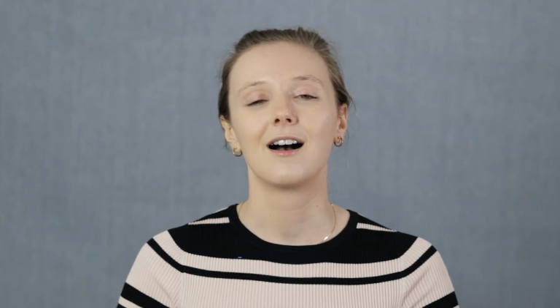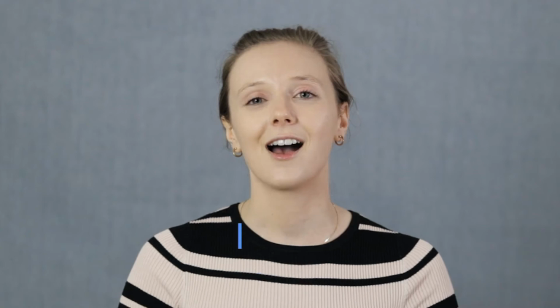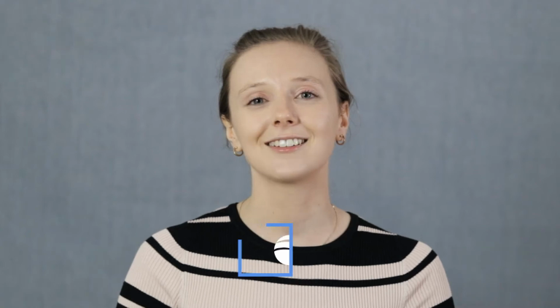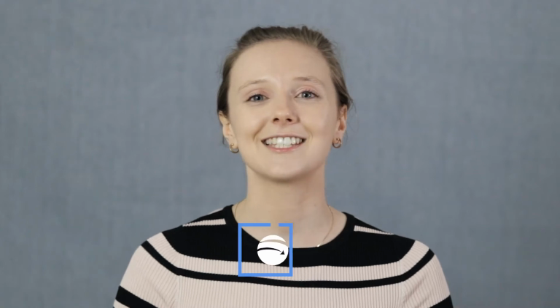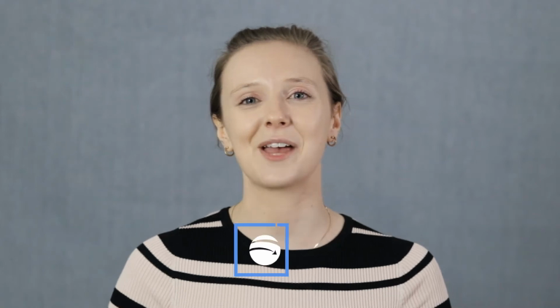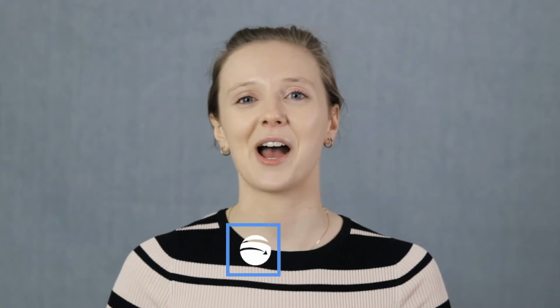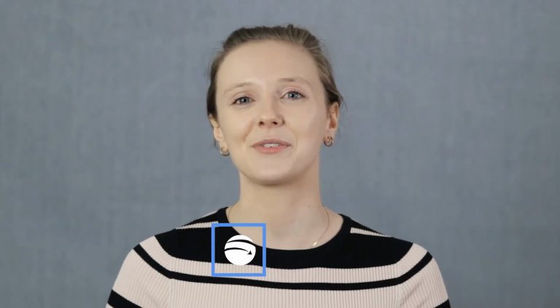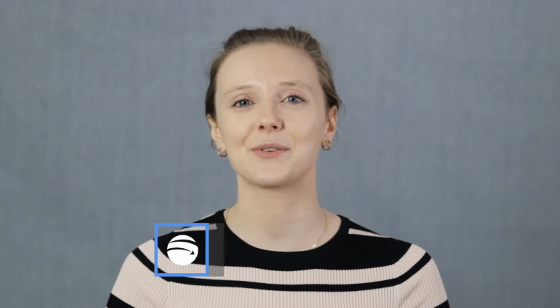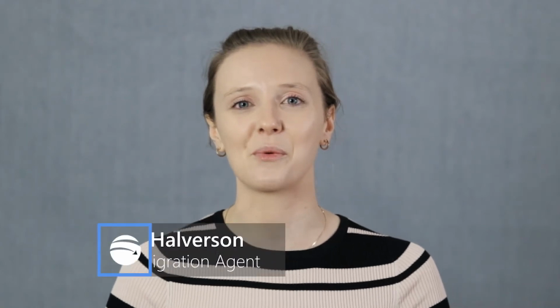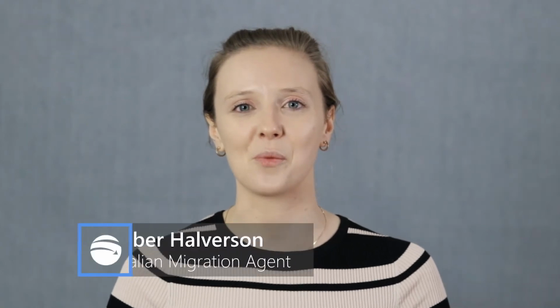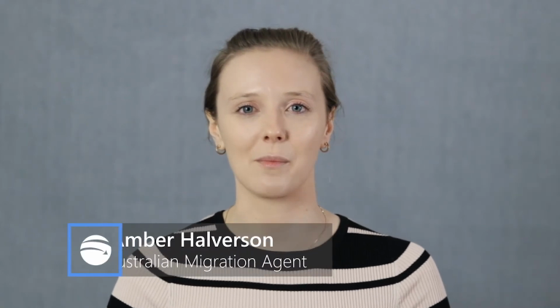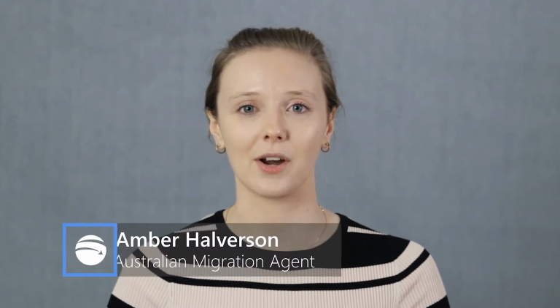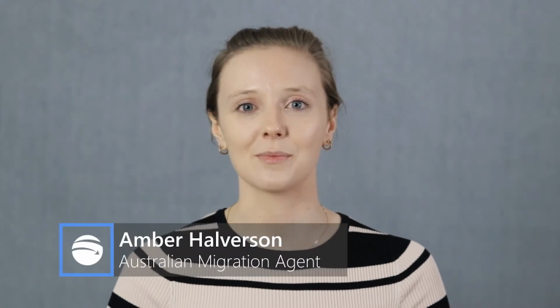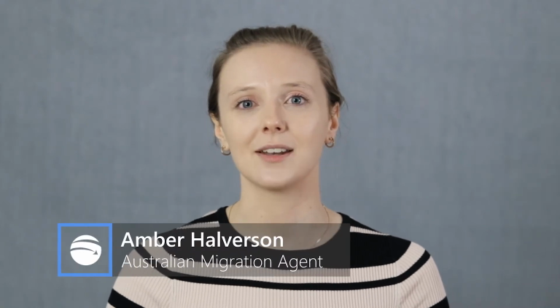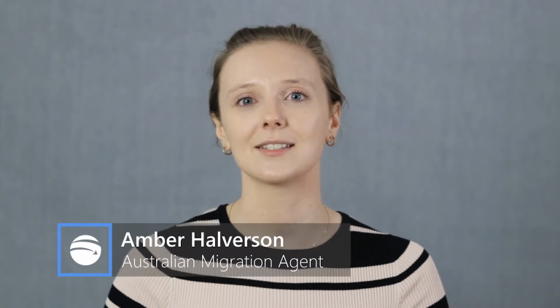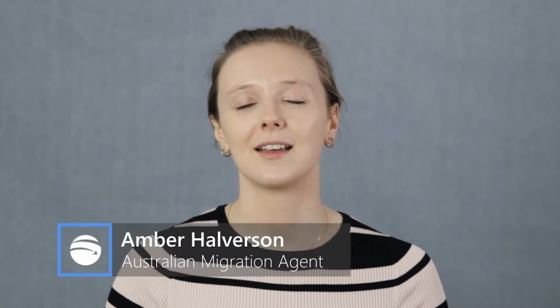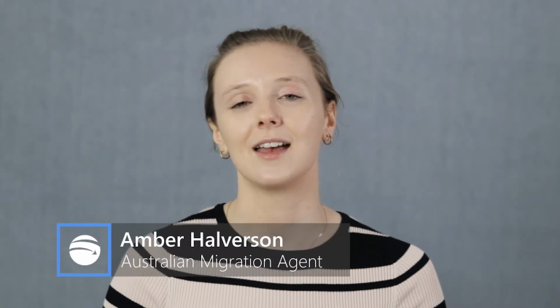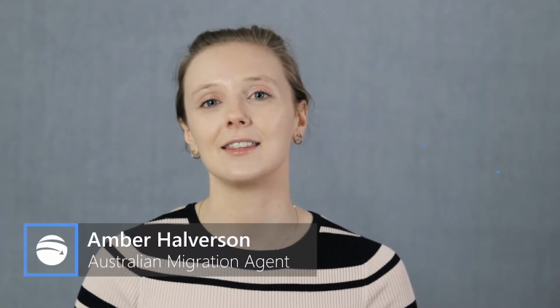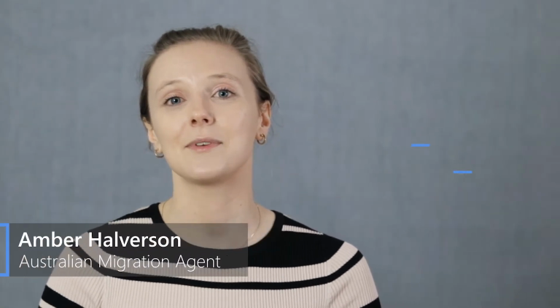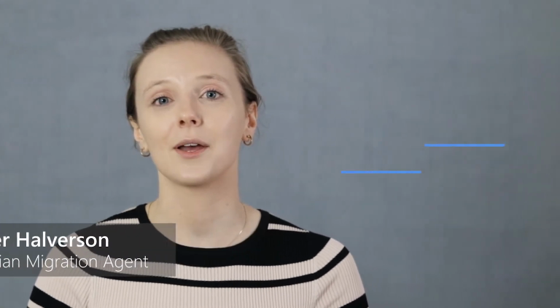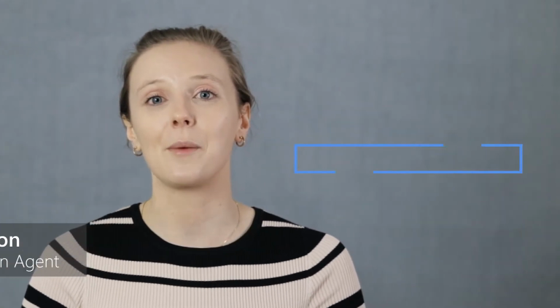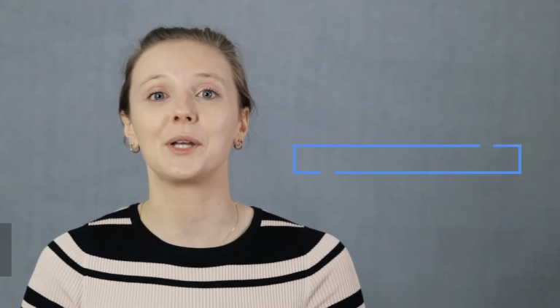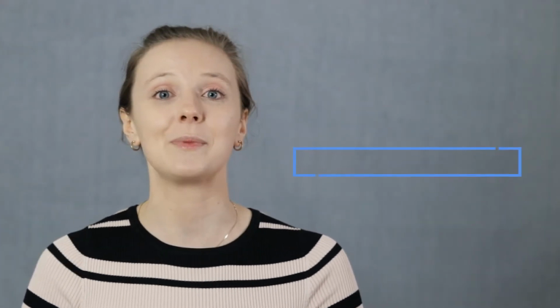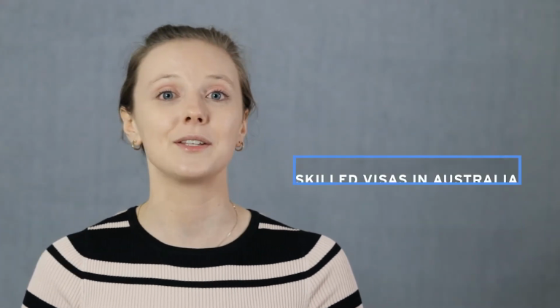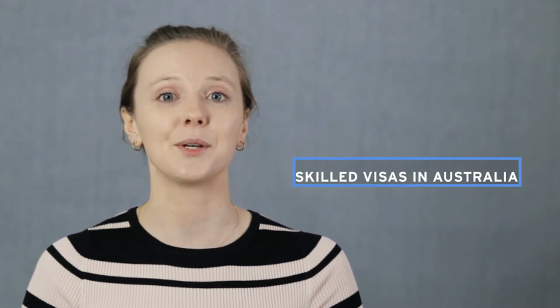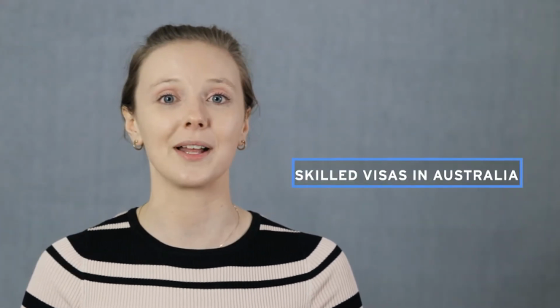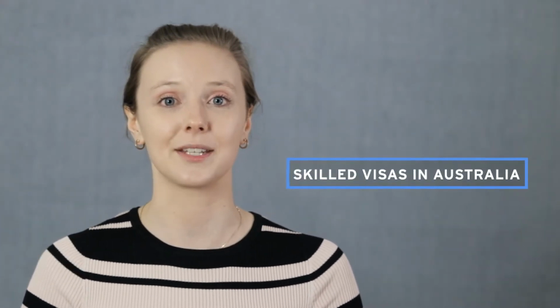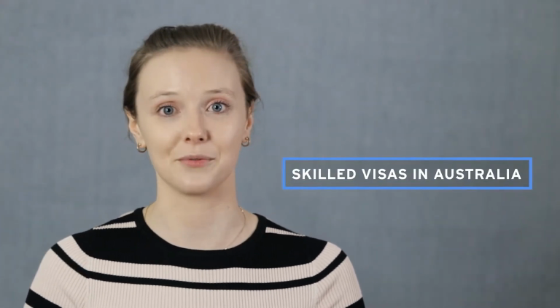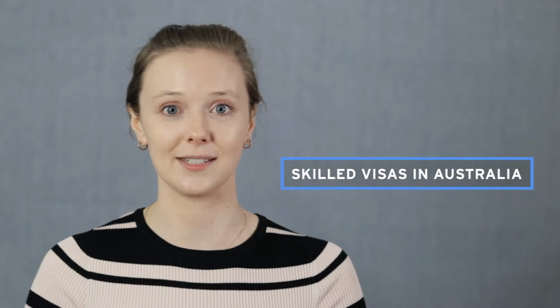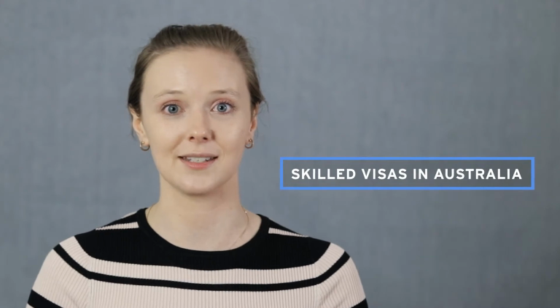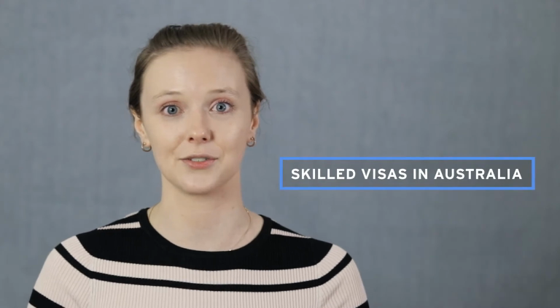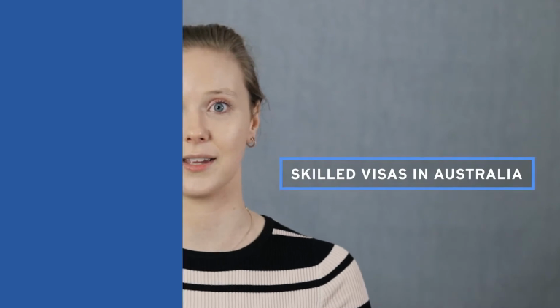Hi, this is Amber Halverson from Worldwide Migration Partners, and in this video I'm going to be speaking to you about skilled visas in Australia.